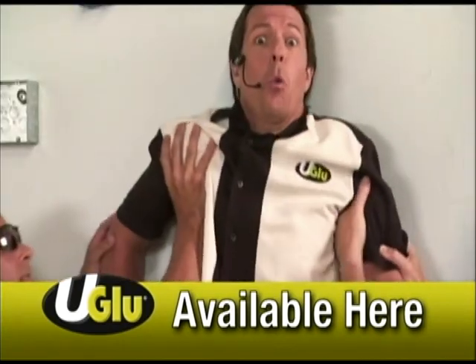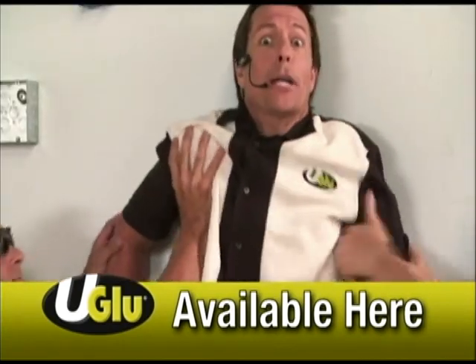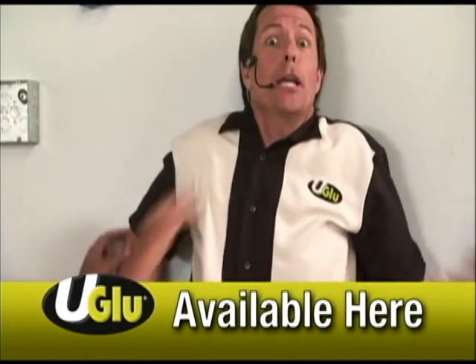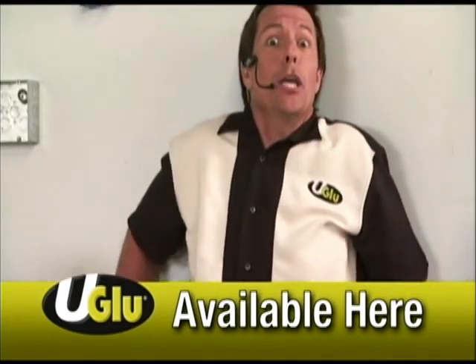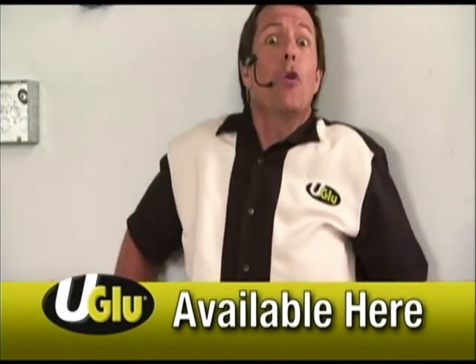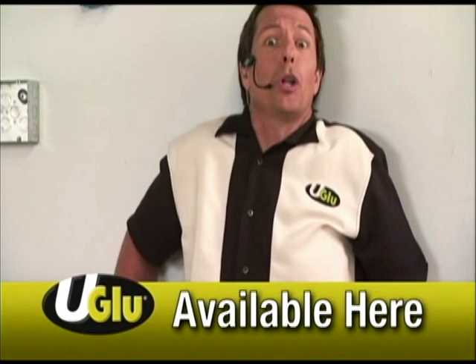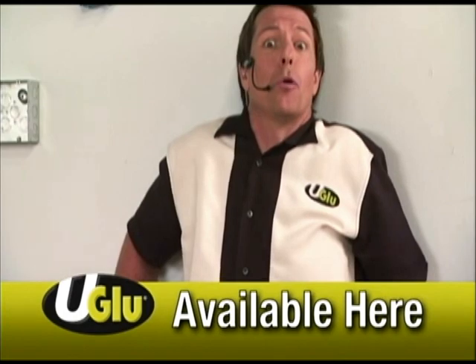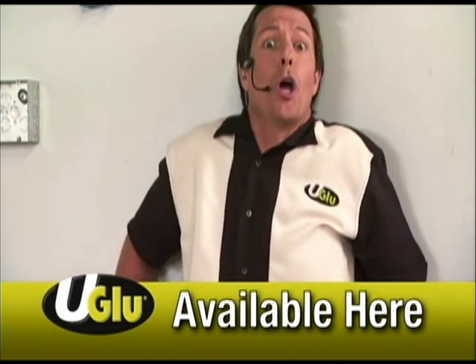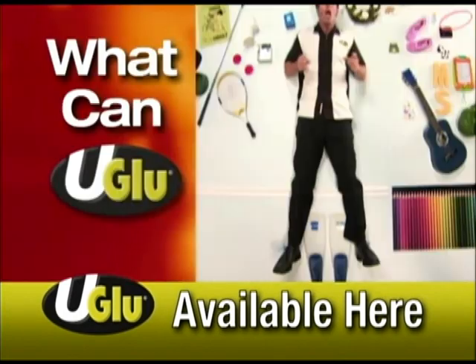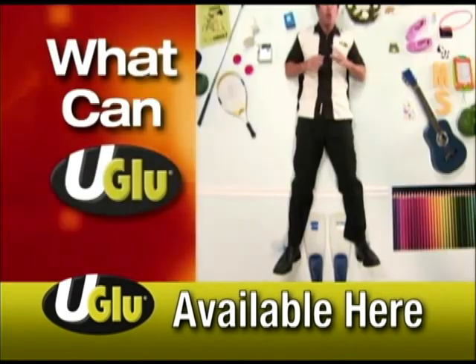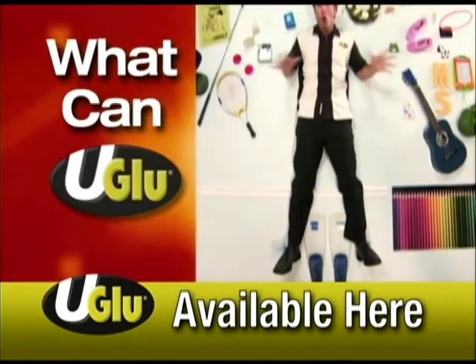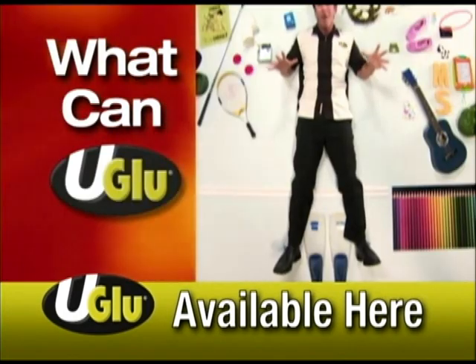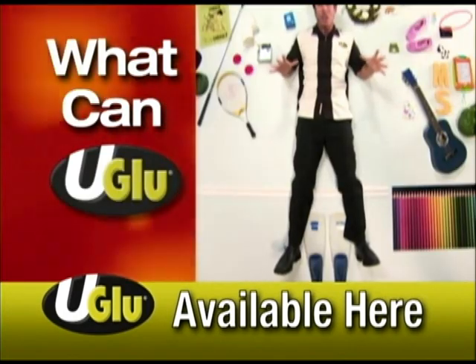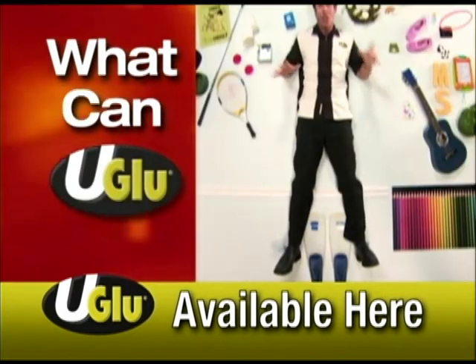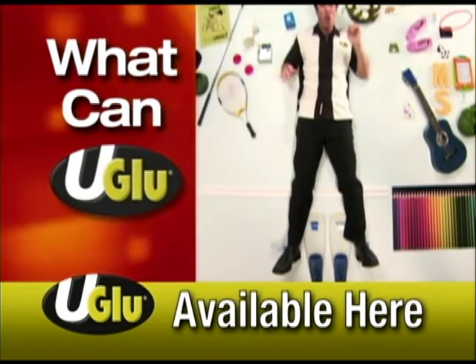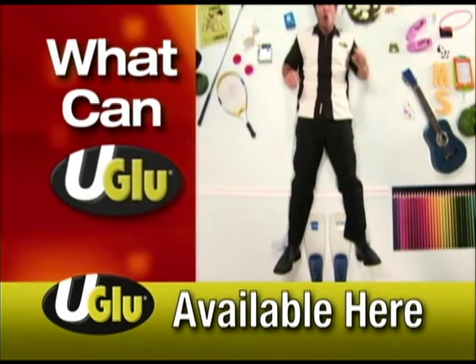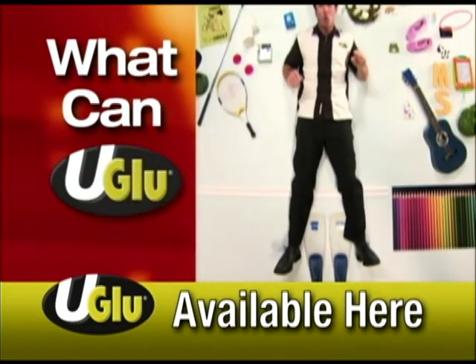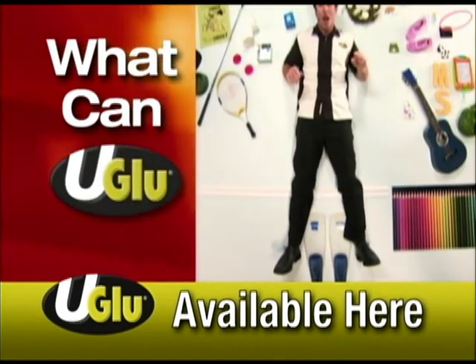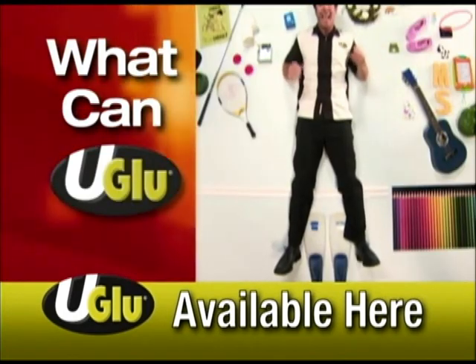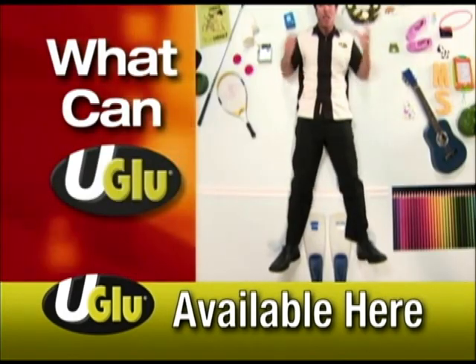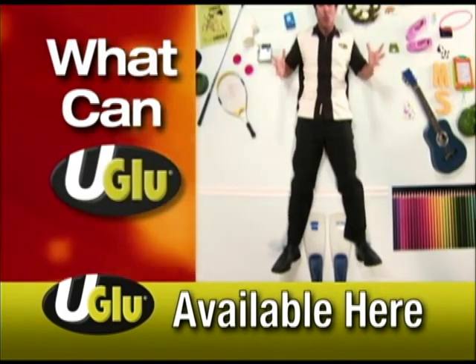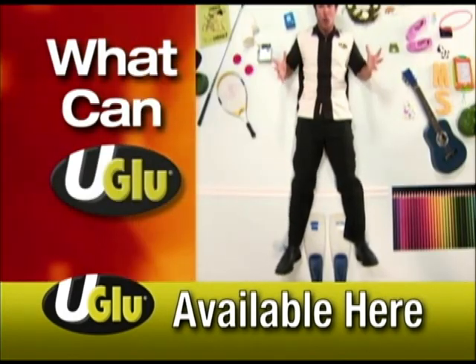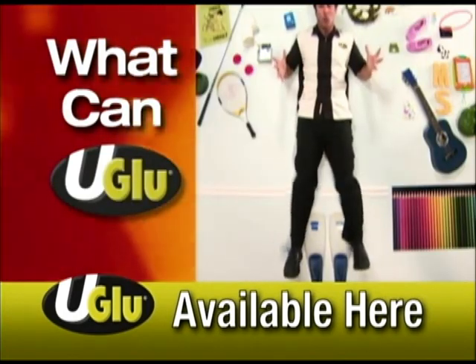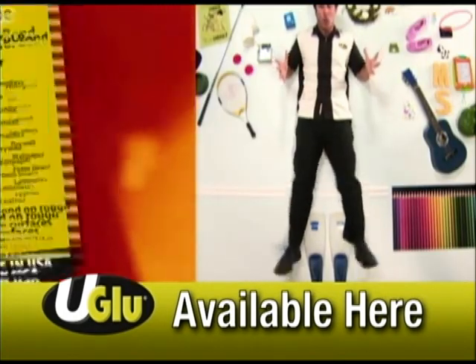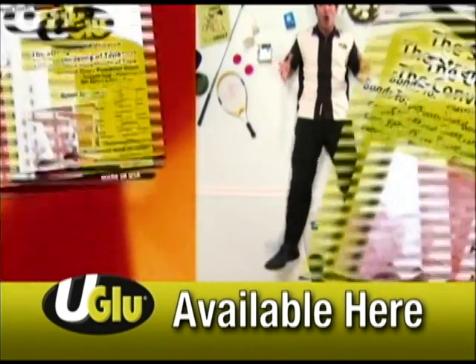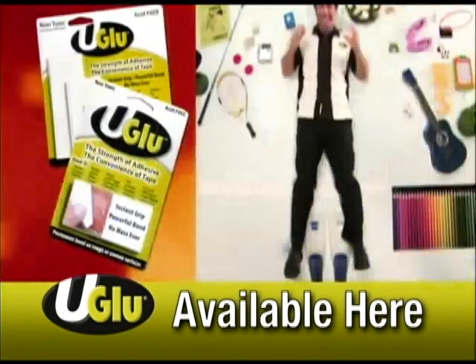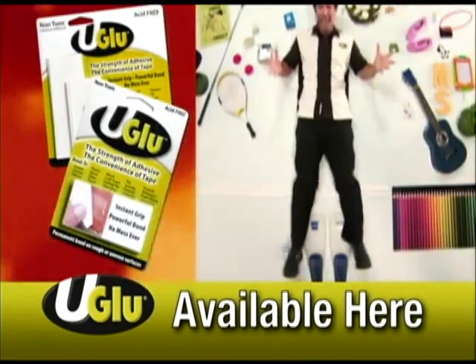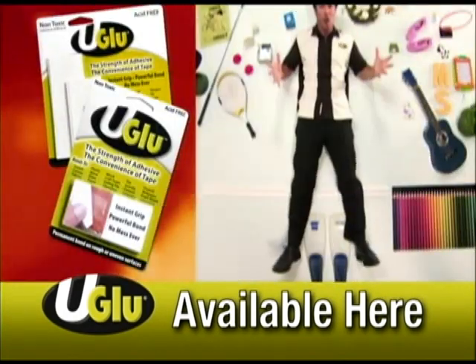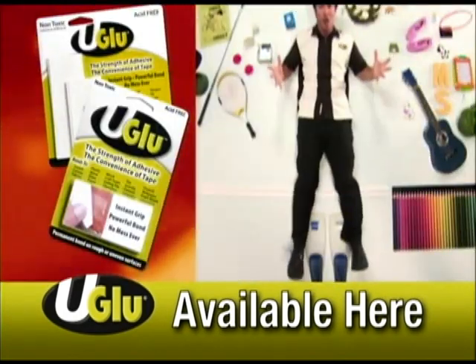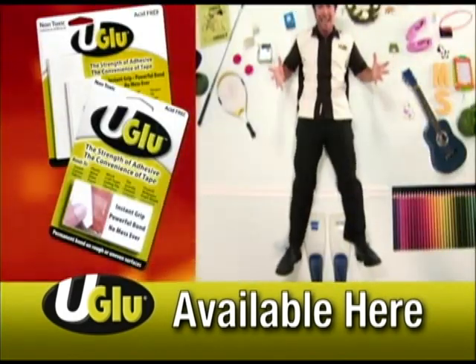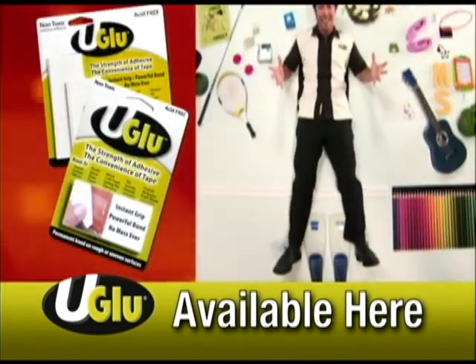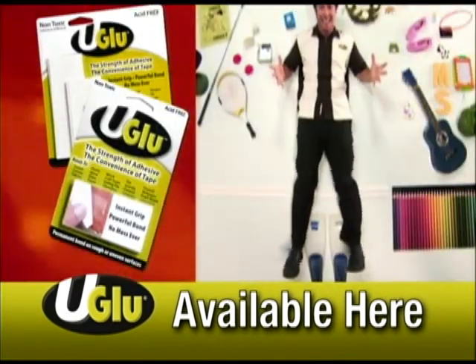What can U-Glue? No mess, no drying, industrial strong, kindergarten easy.